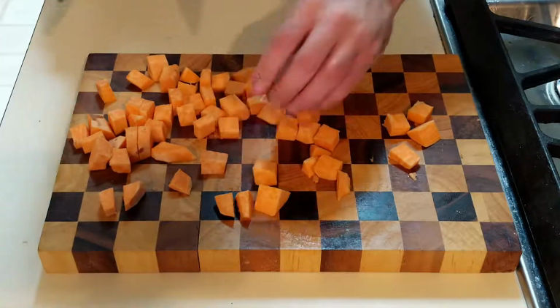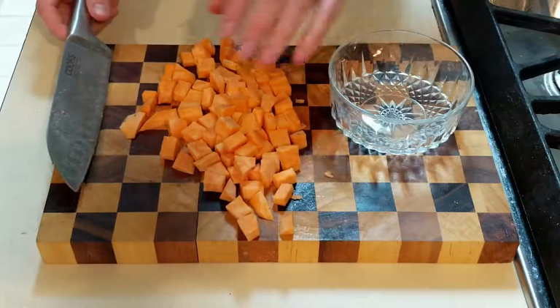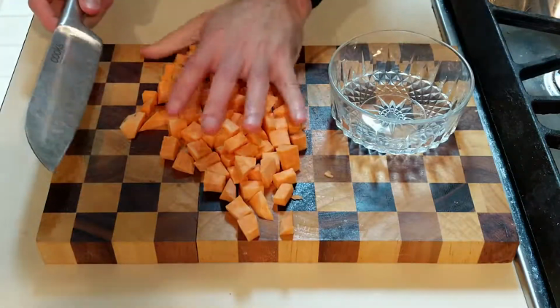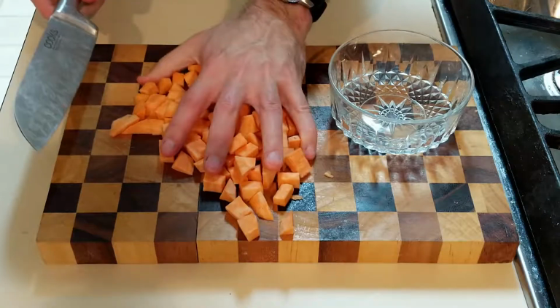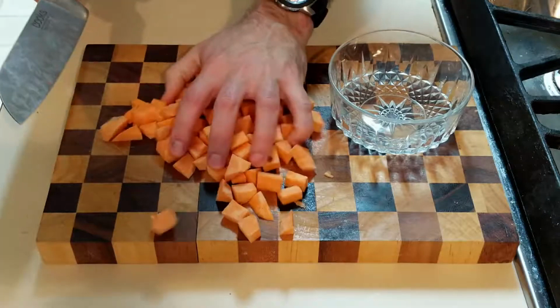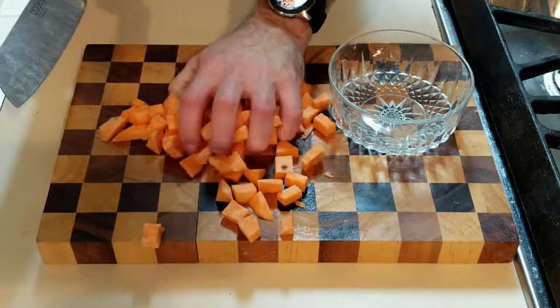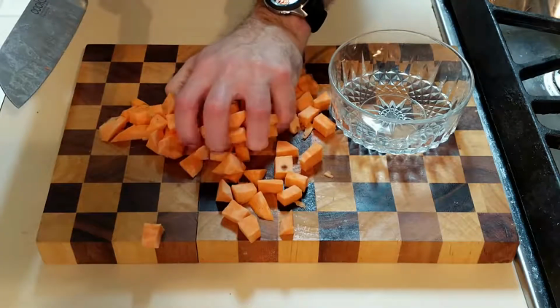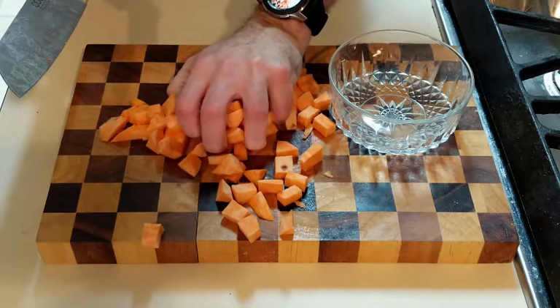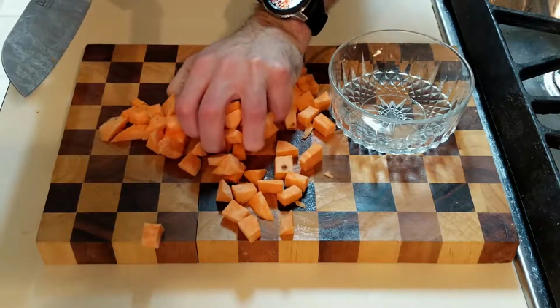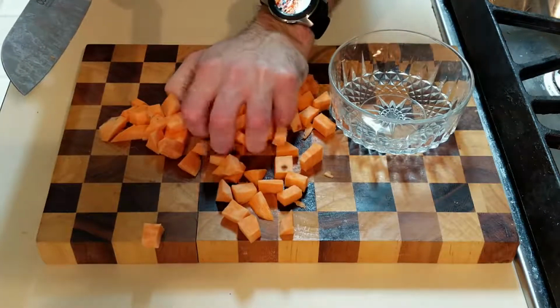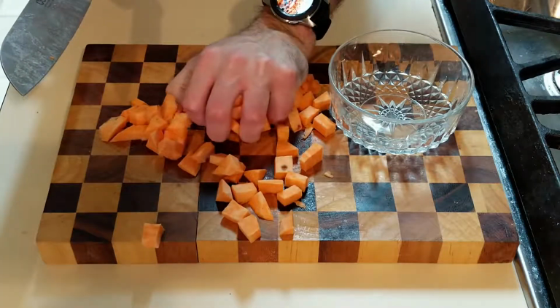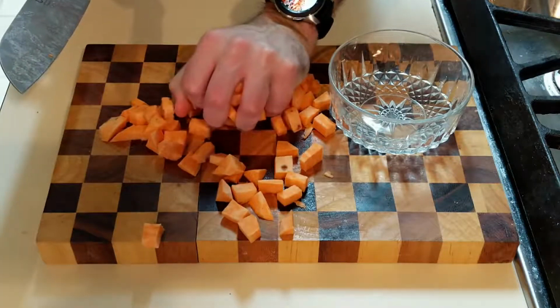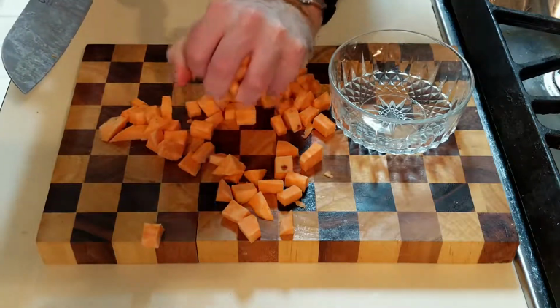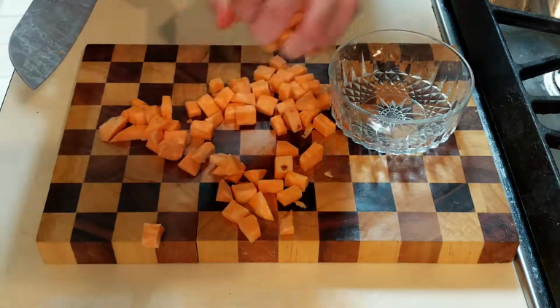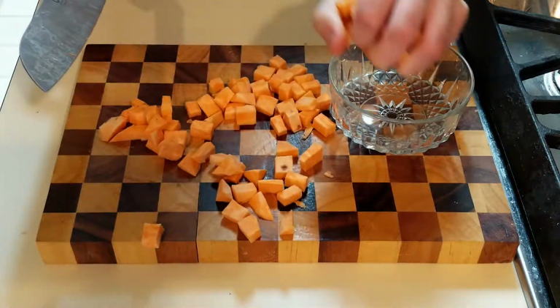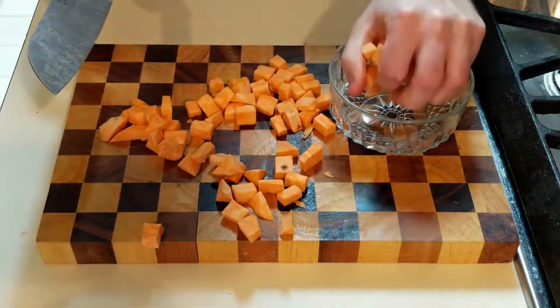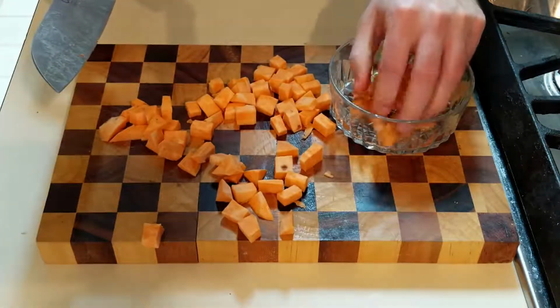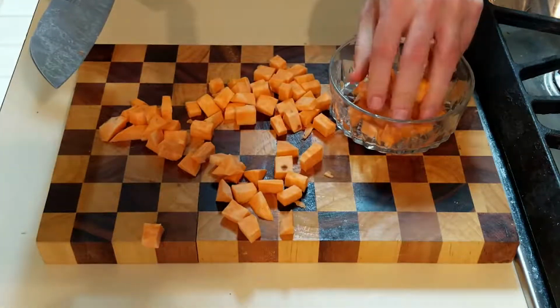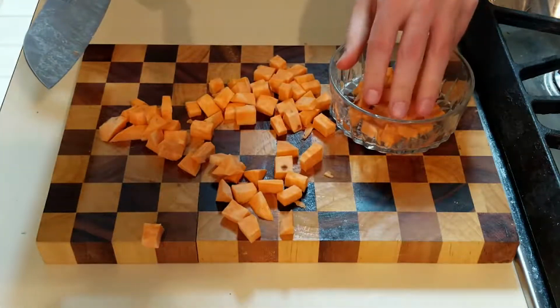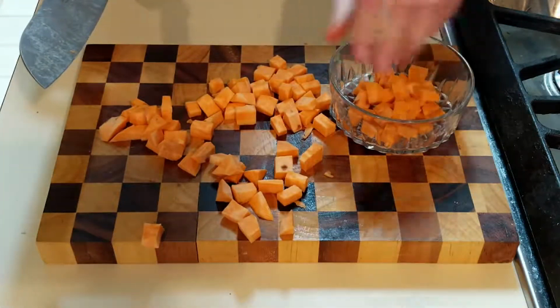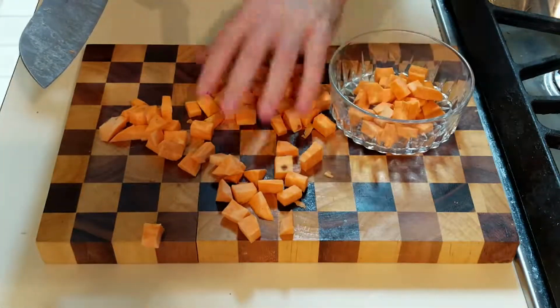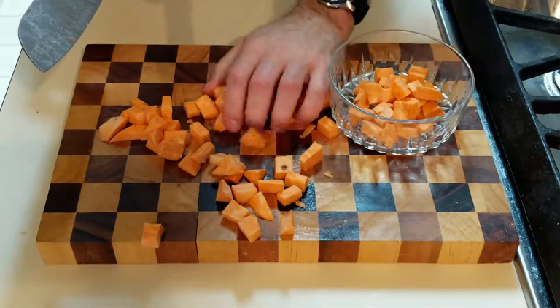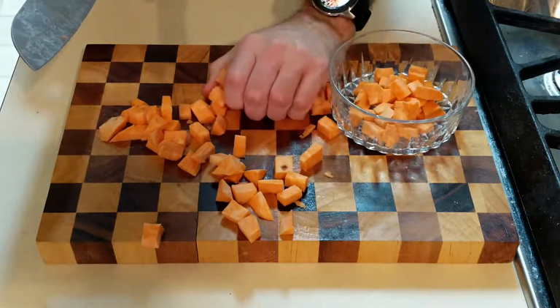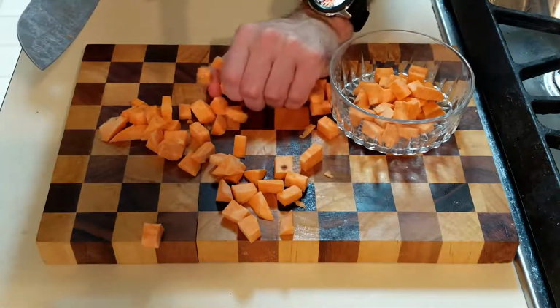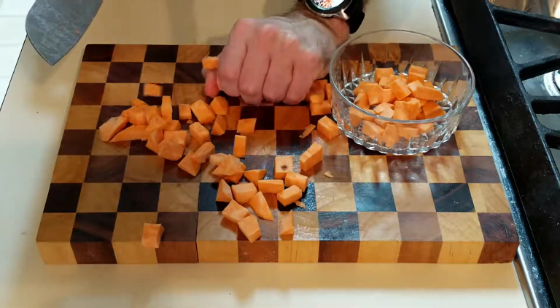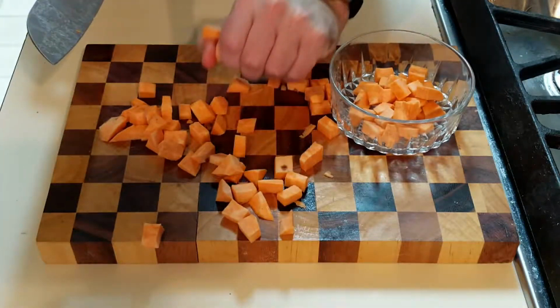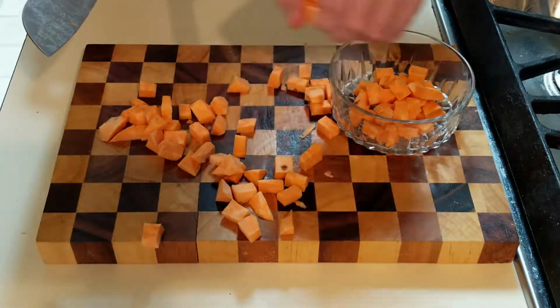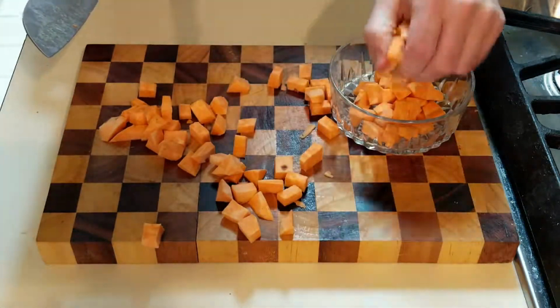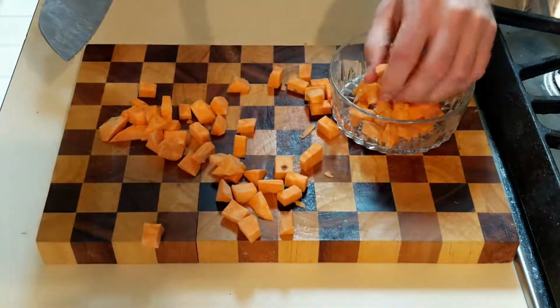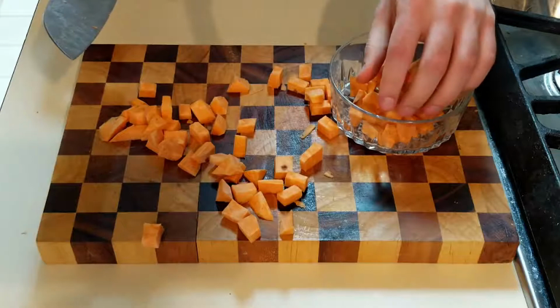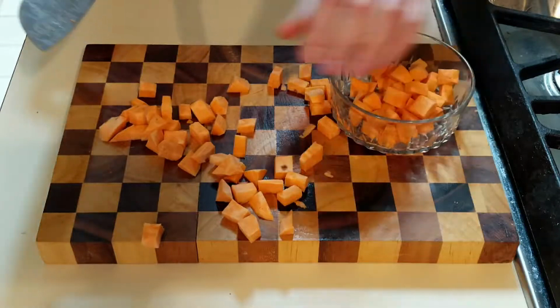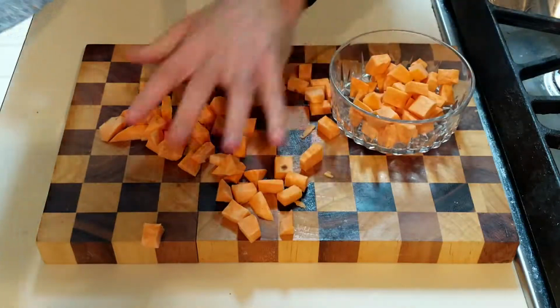Now that that is all done, it's time to put all the sweet potato pieces in a separate bowl for later use.